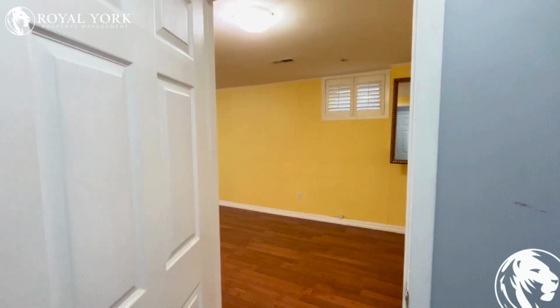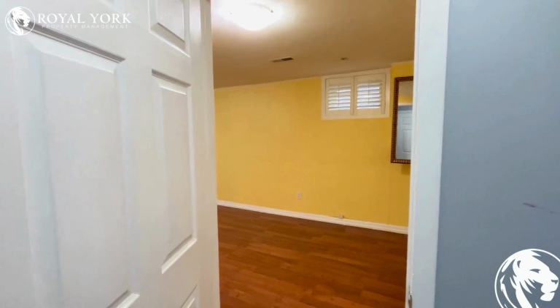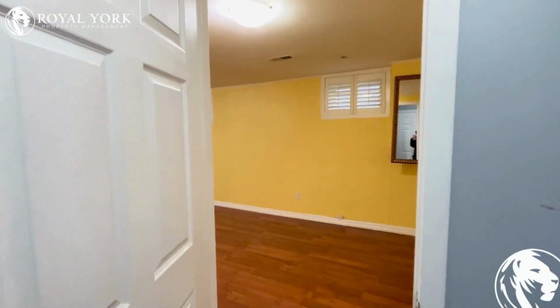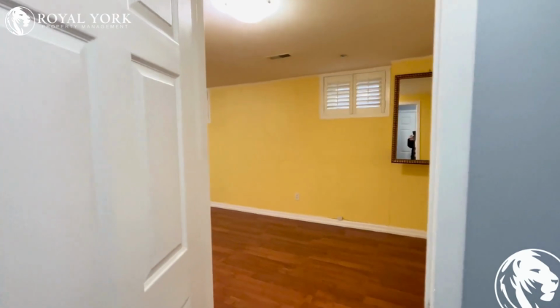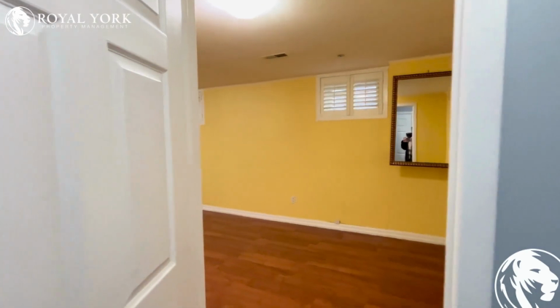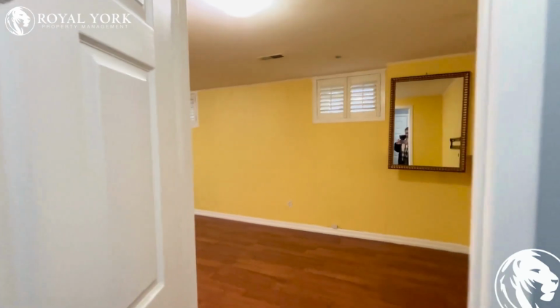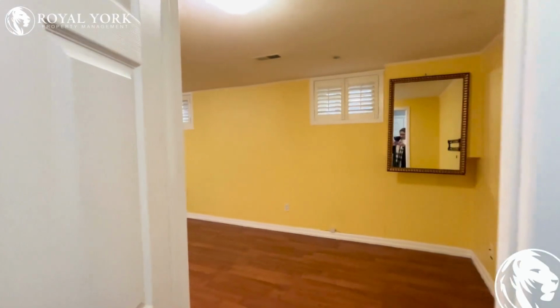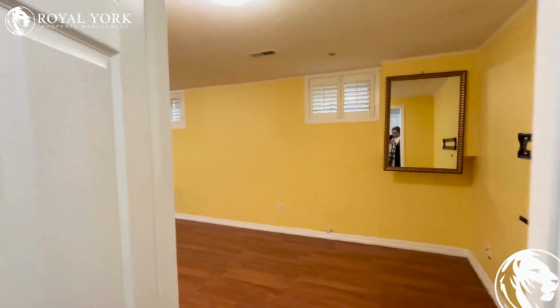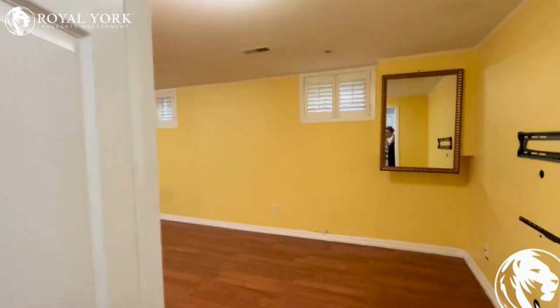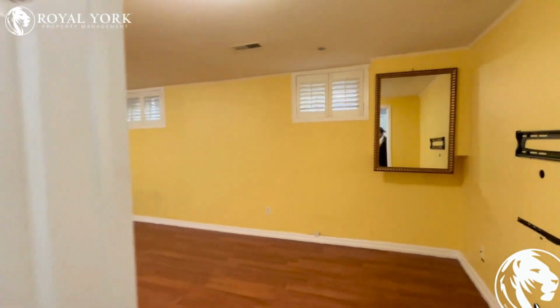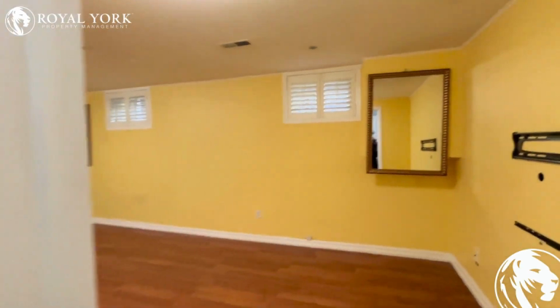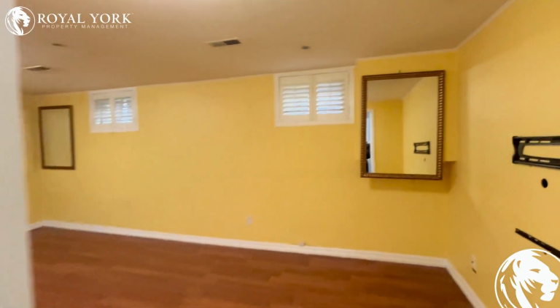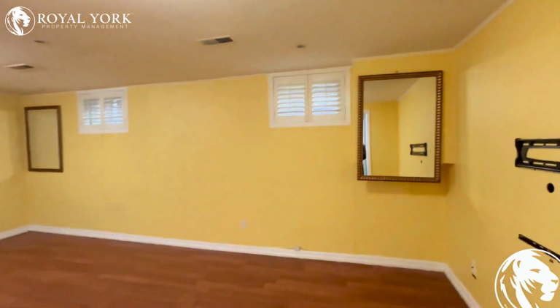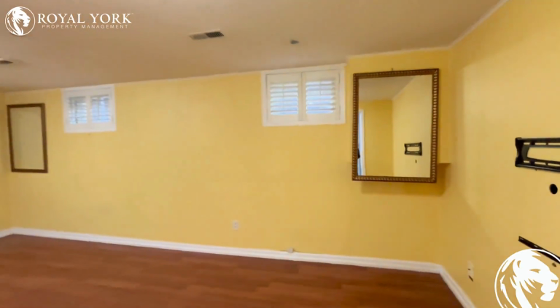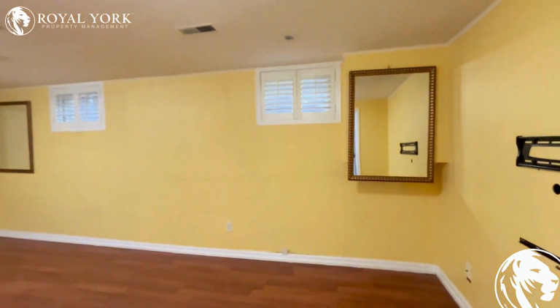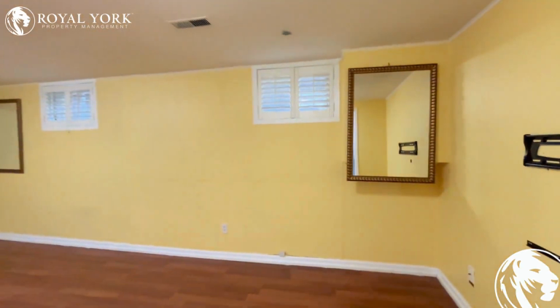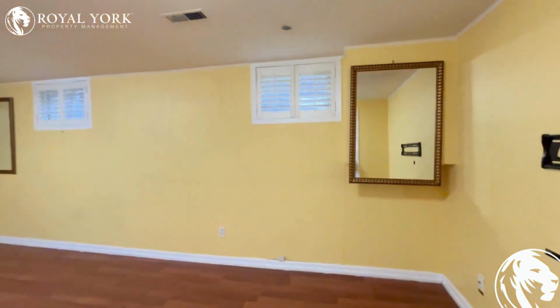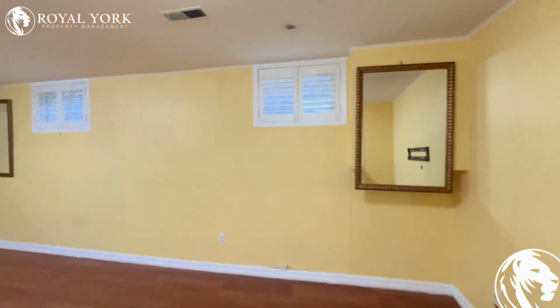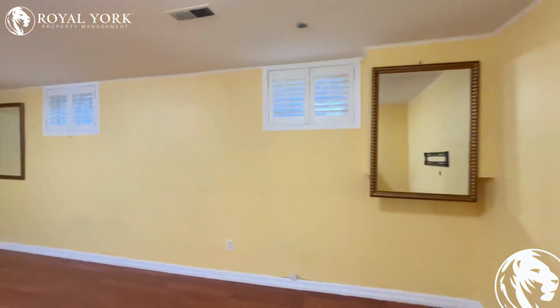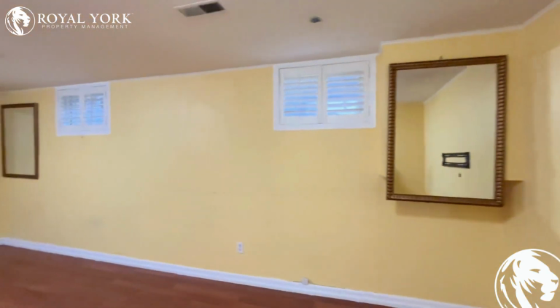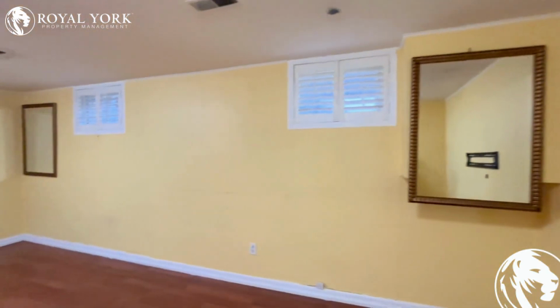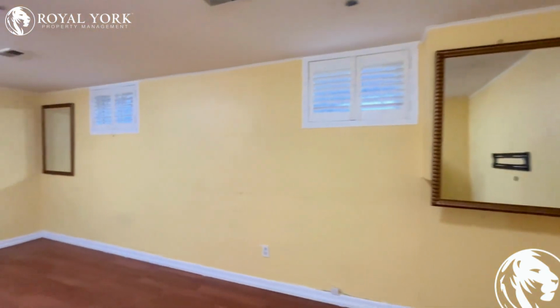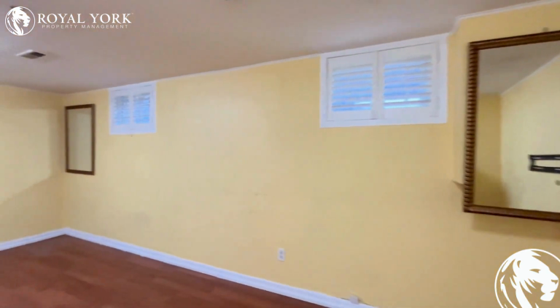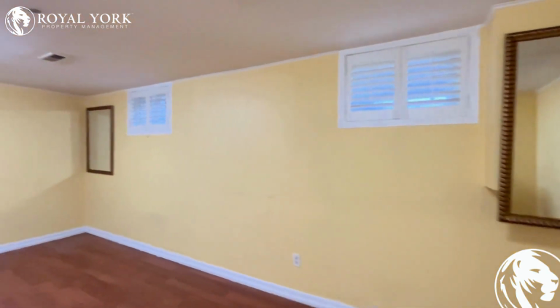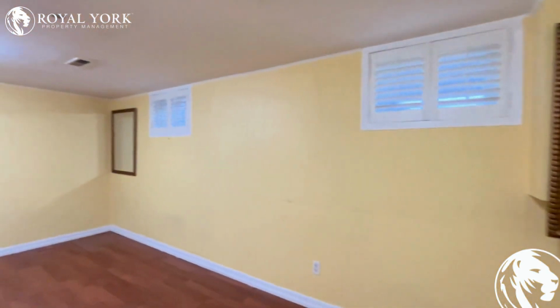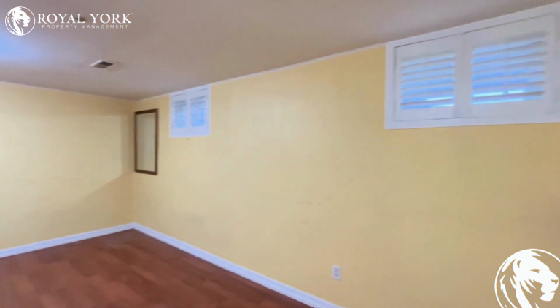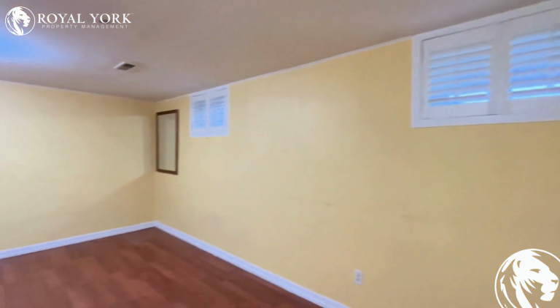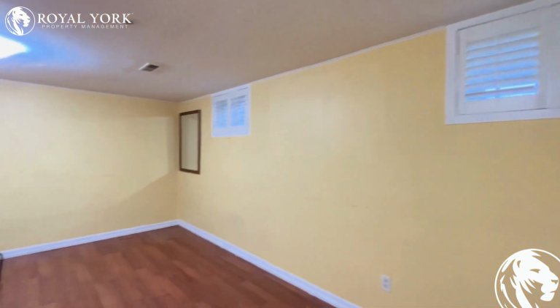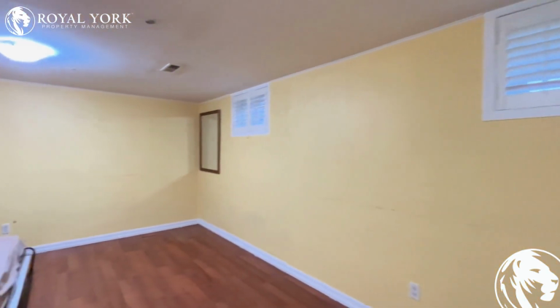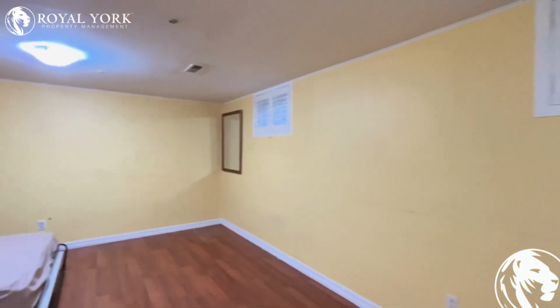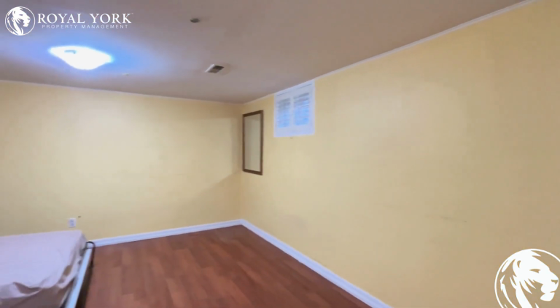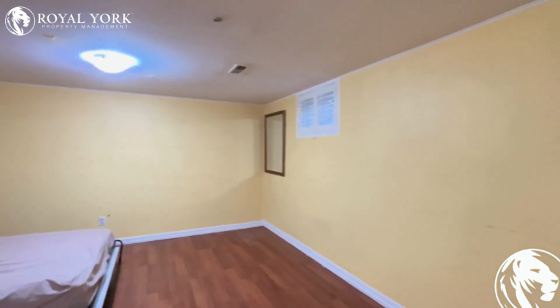Welcome to 156 McMurchie Avenue. This property is listed by Royal York Property Management.